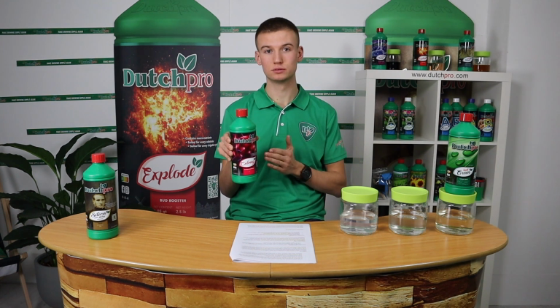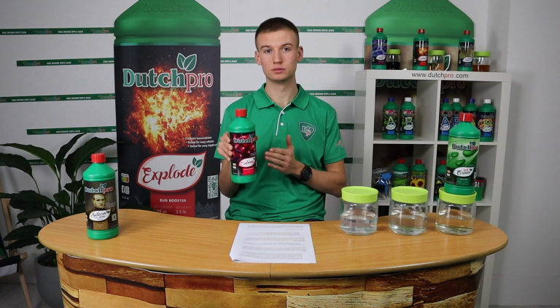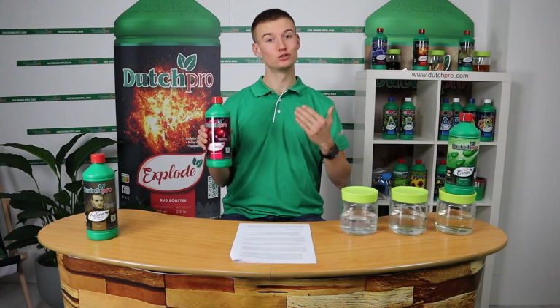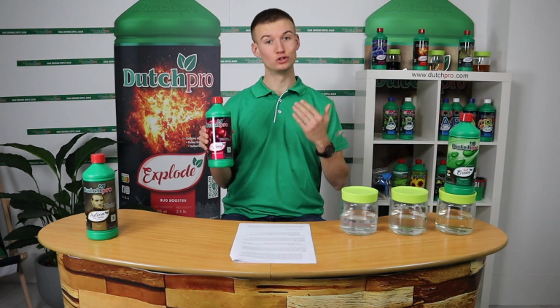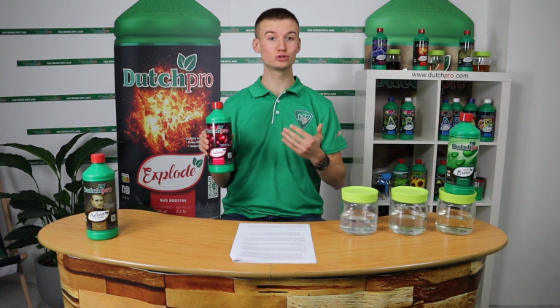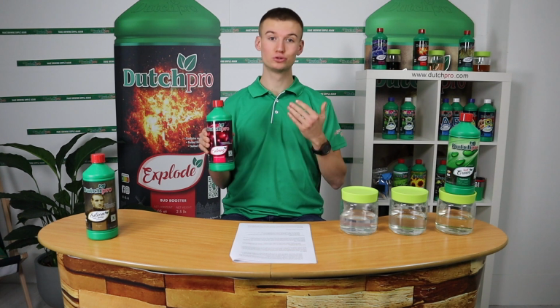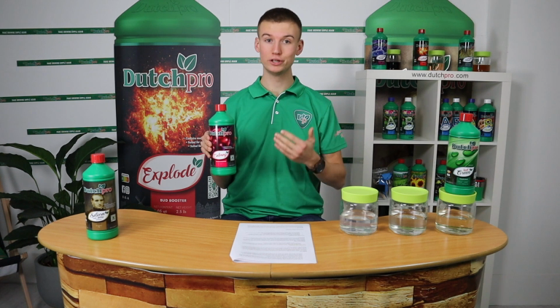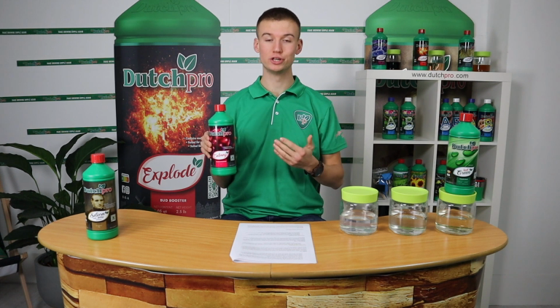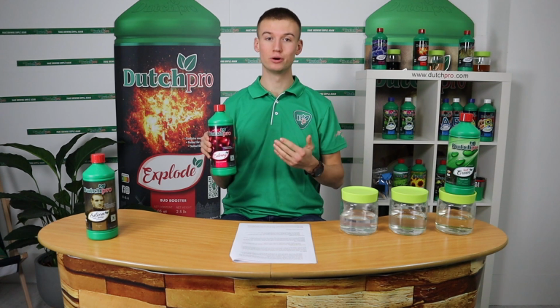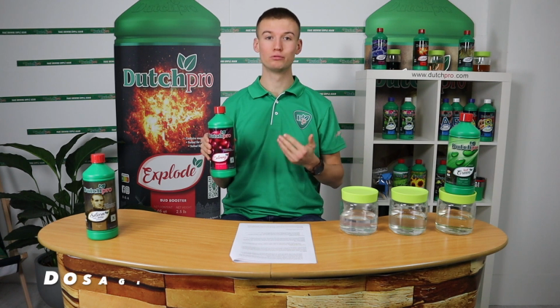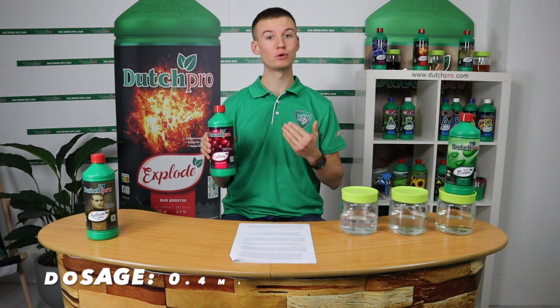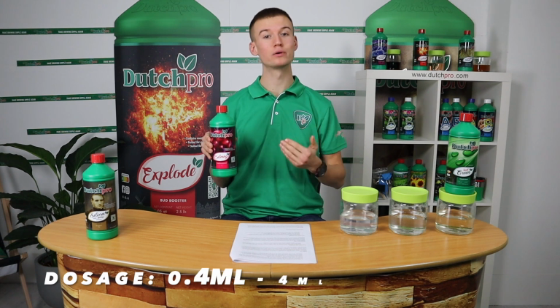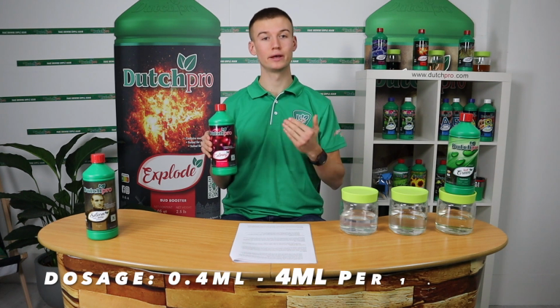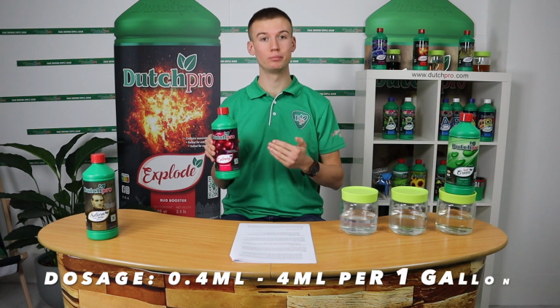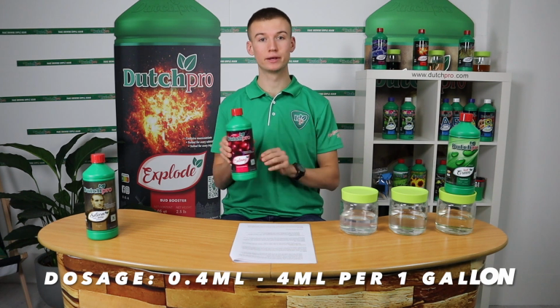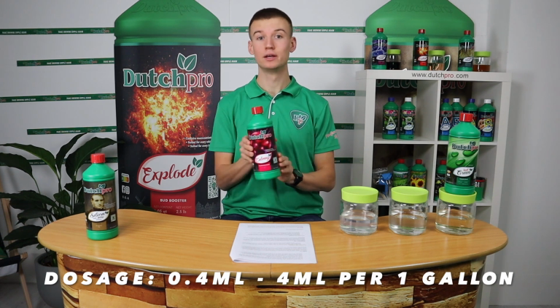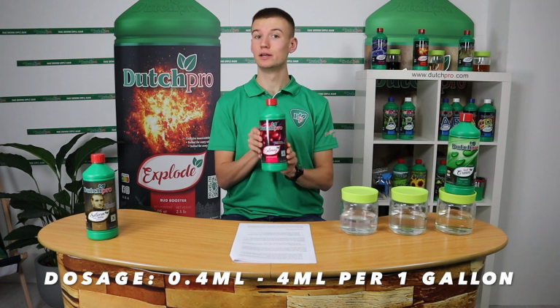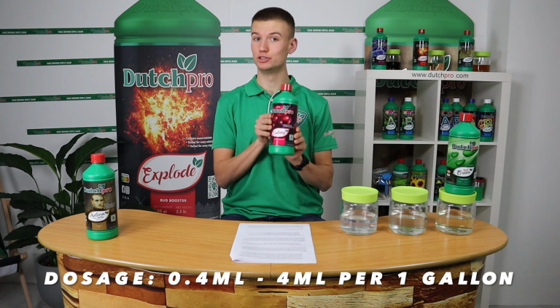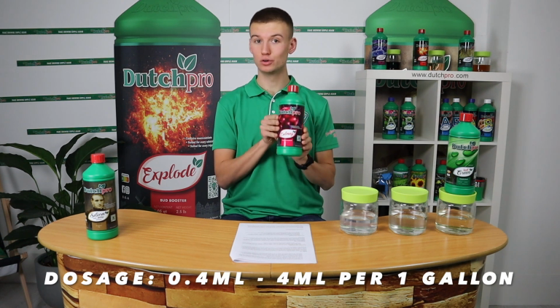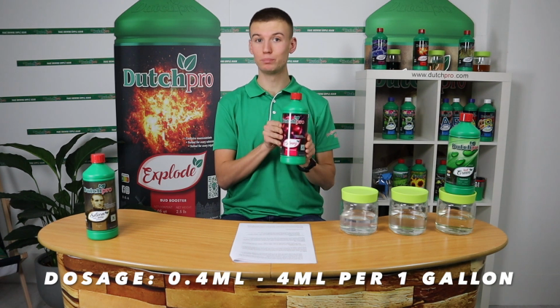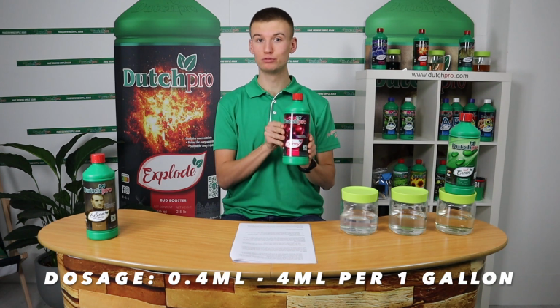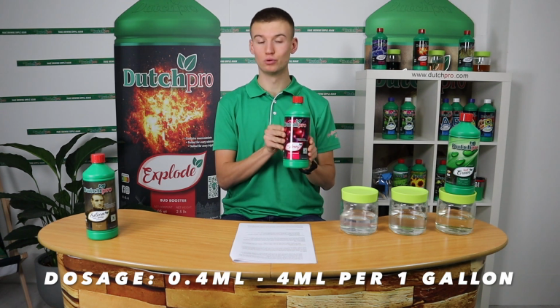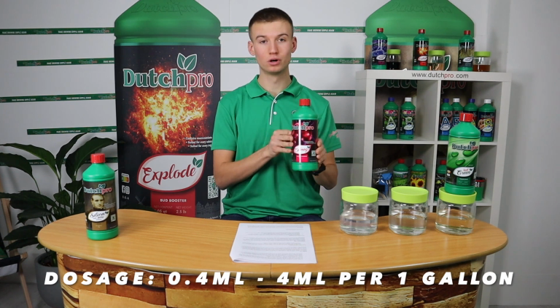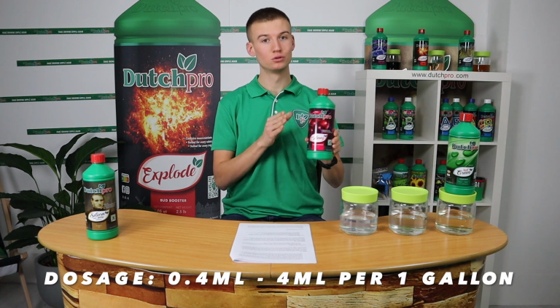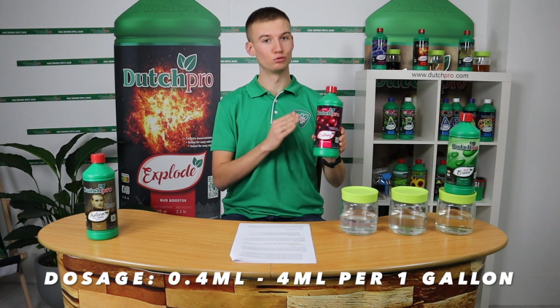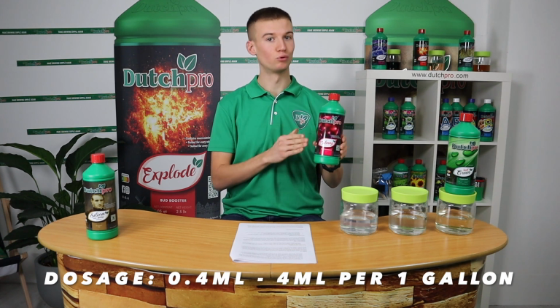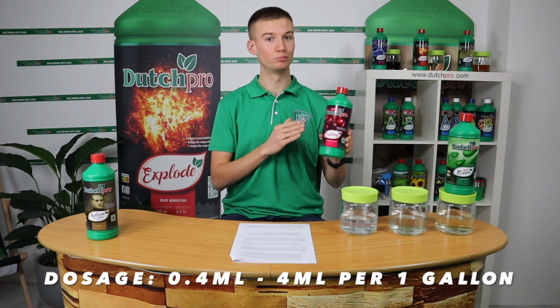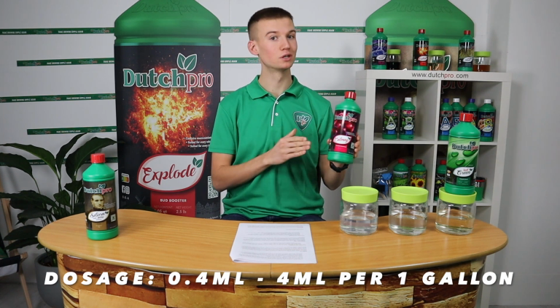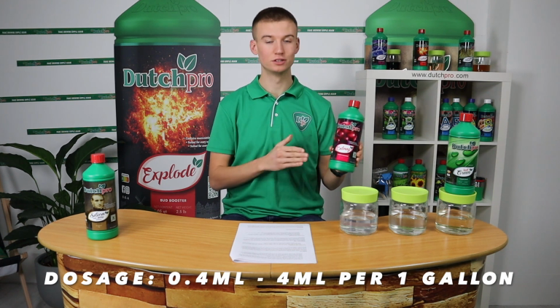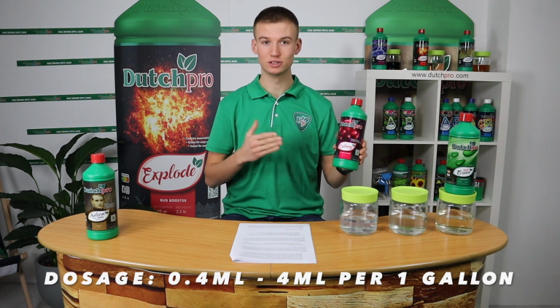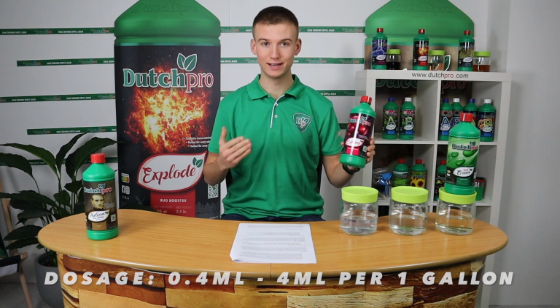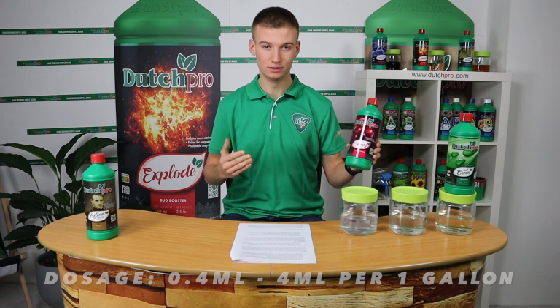The dosage ratio for our Calmec is 0.4 to 4 milliliters per gallon.